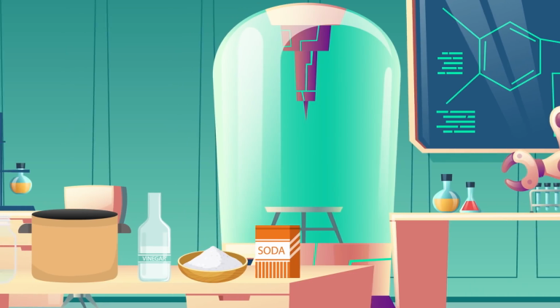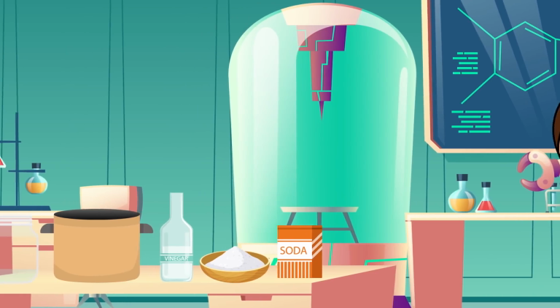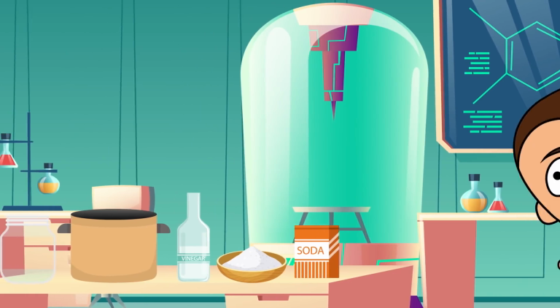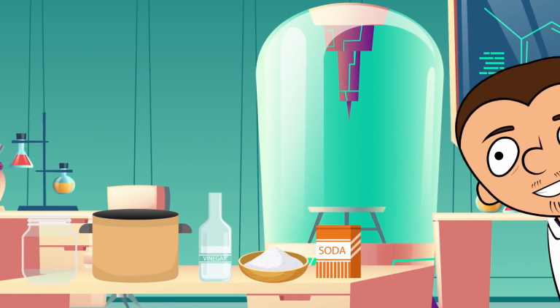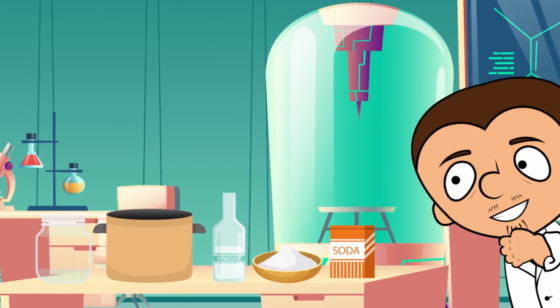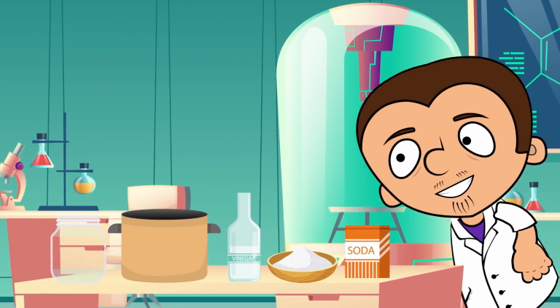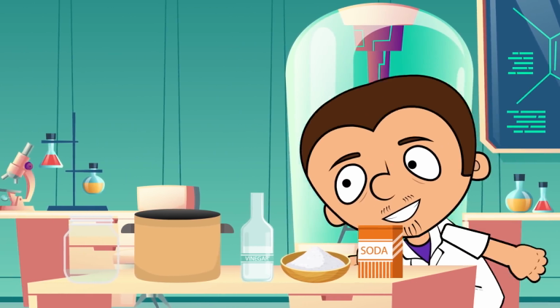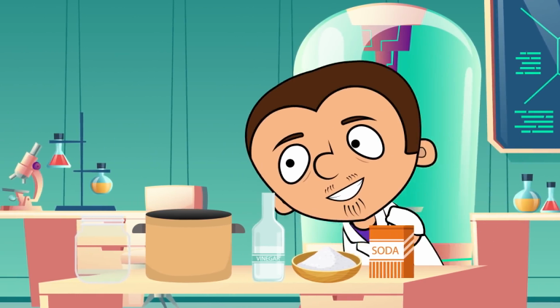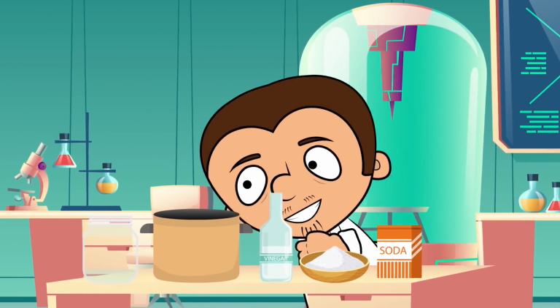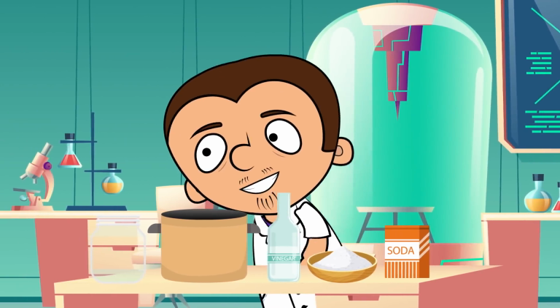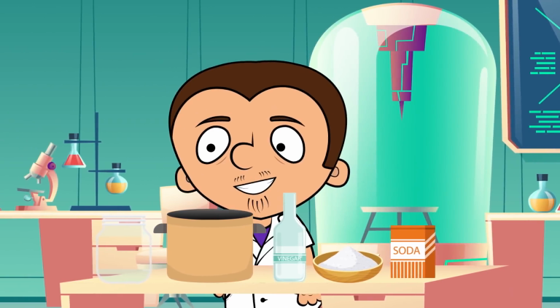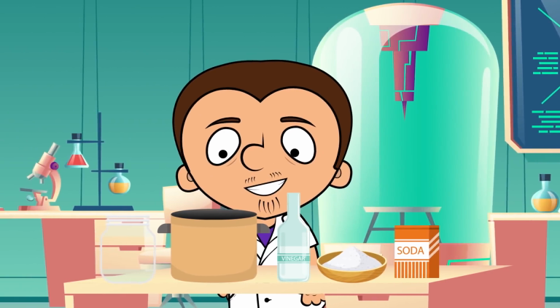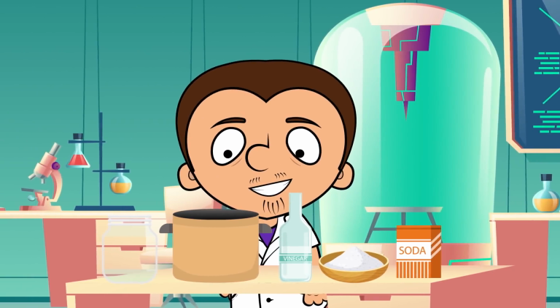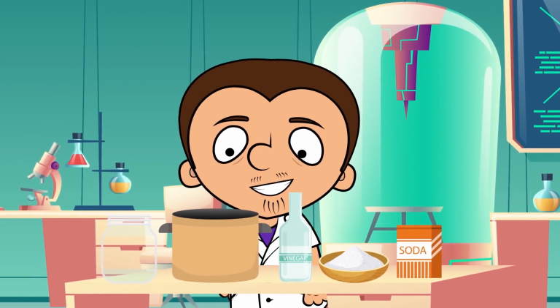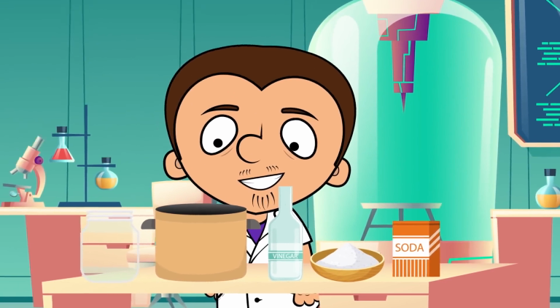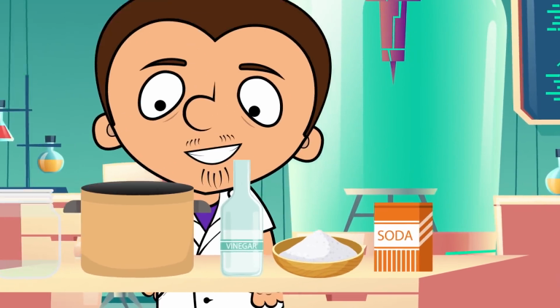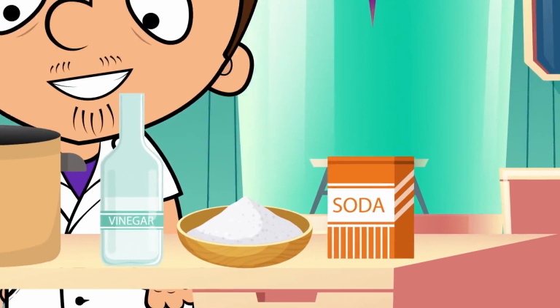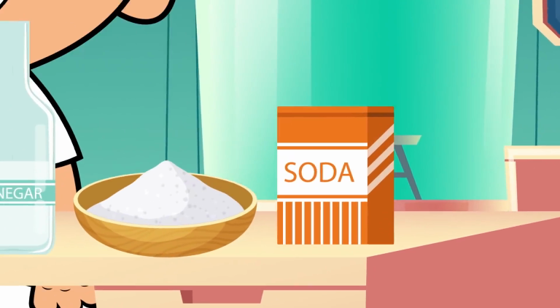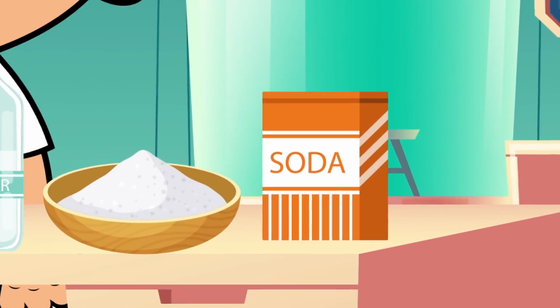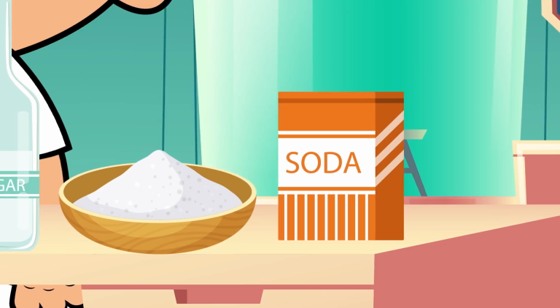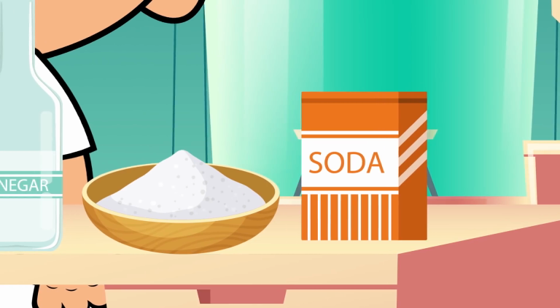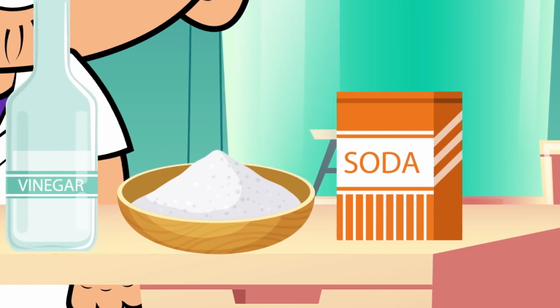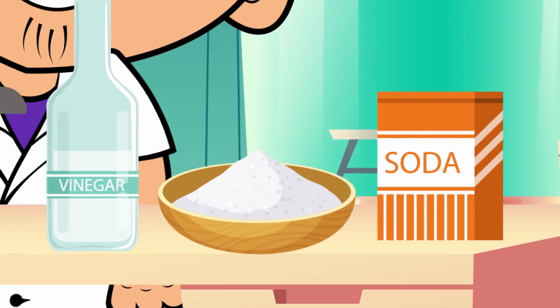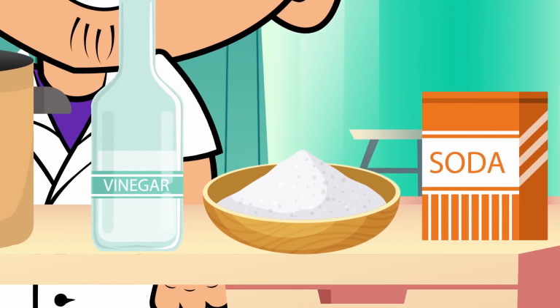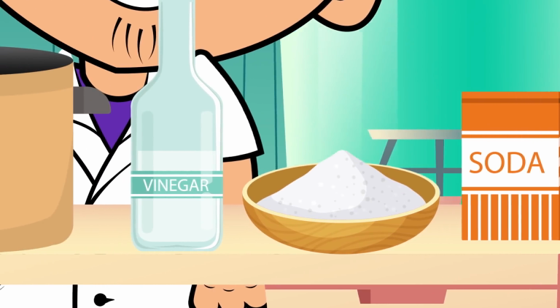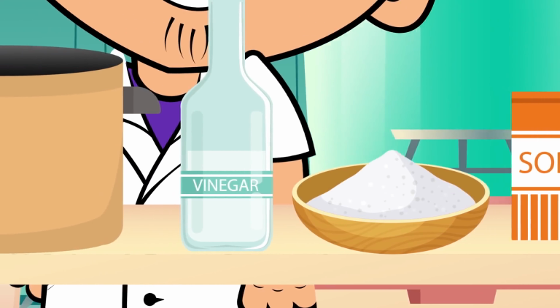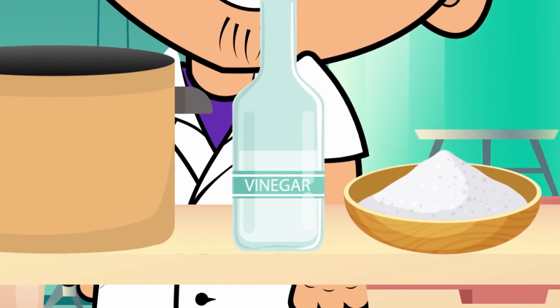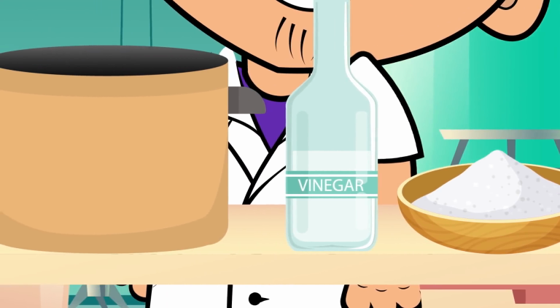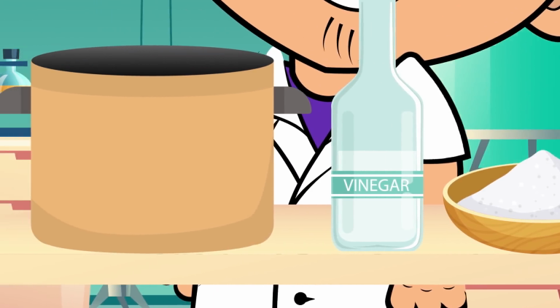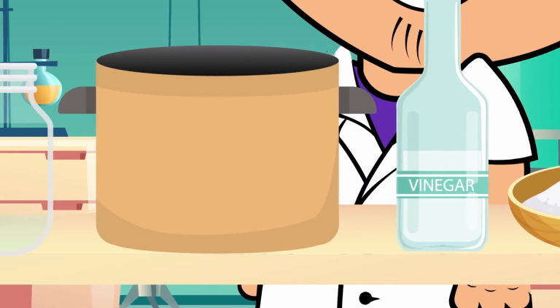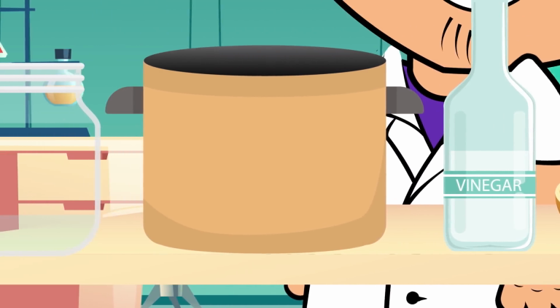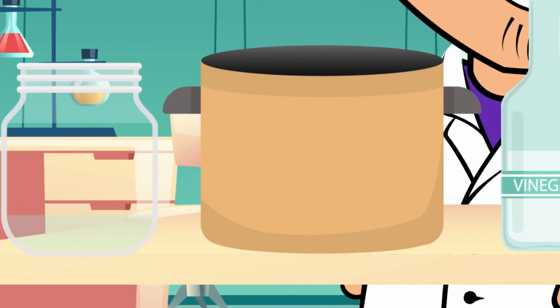Let's start with something known as hot ice. We're going to need baking soda, salt, vinegar, a pot and a tin.